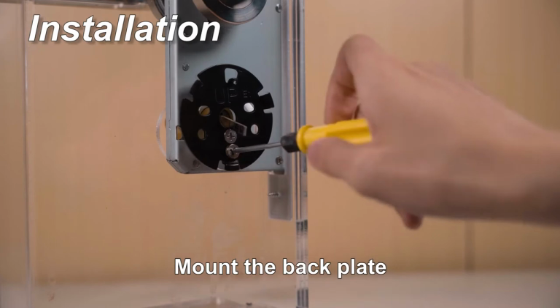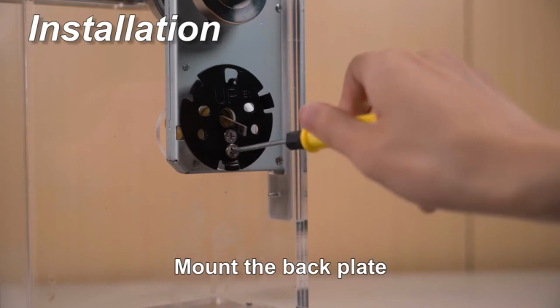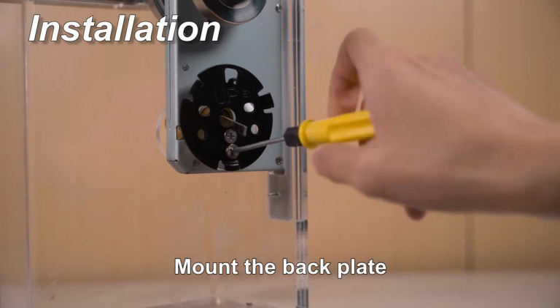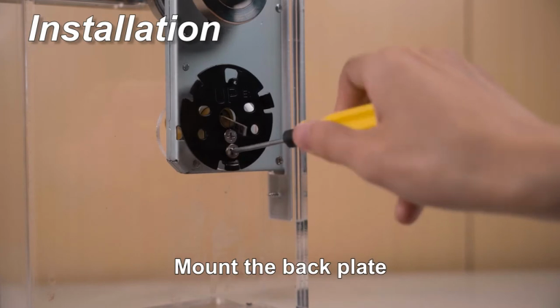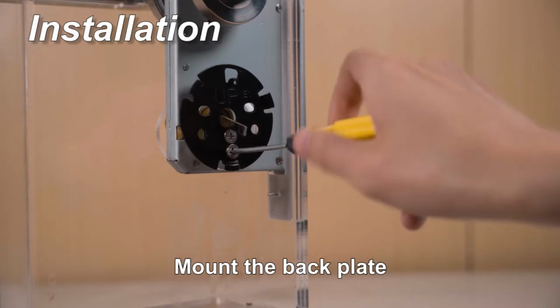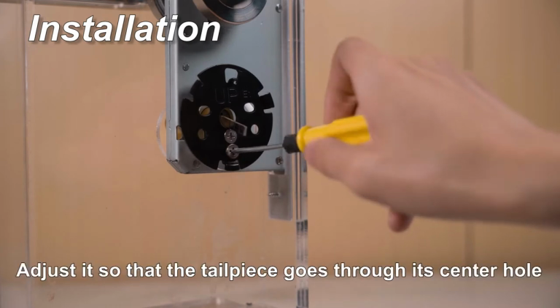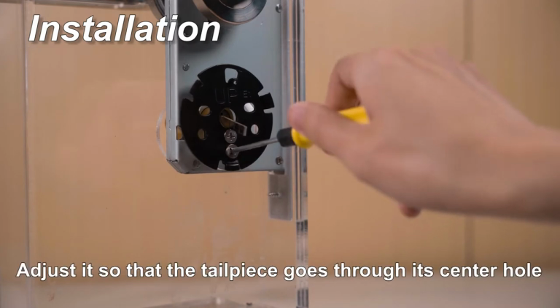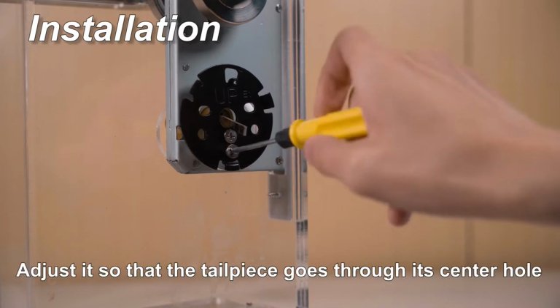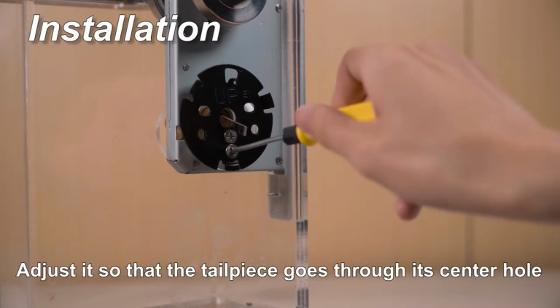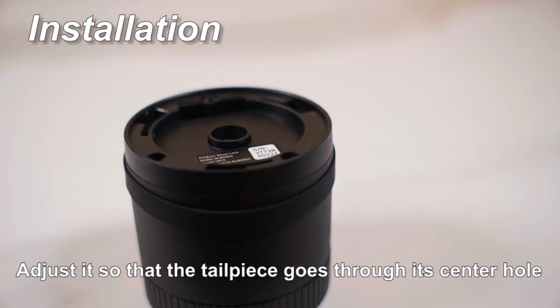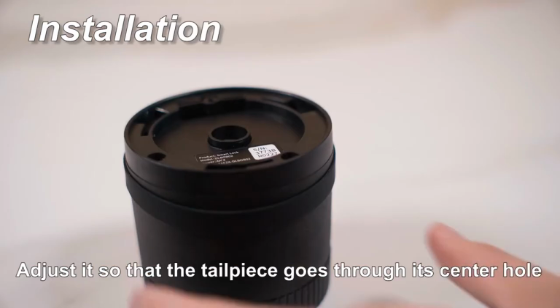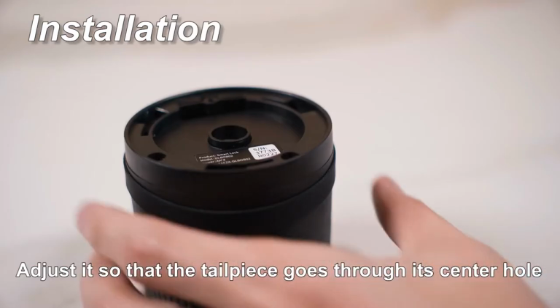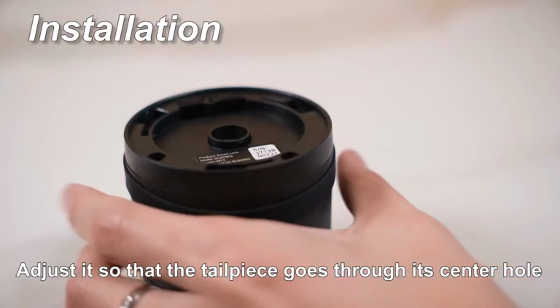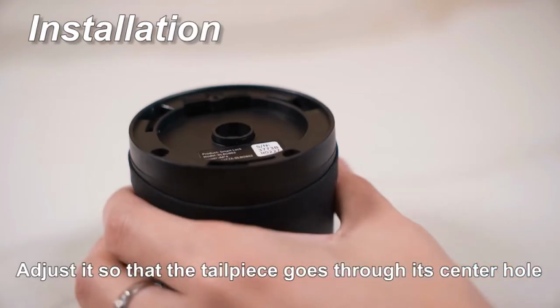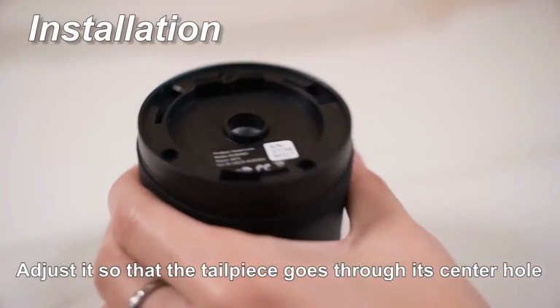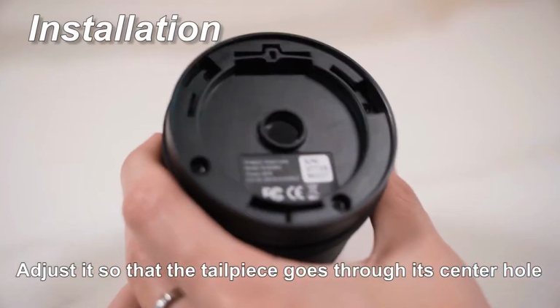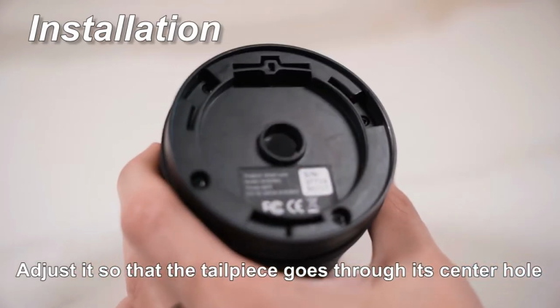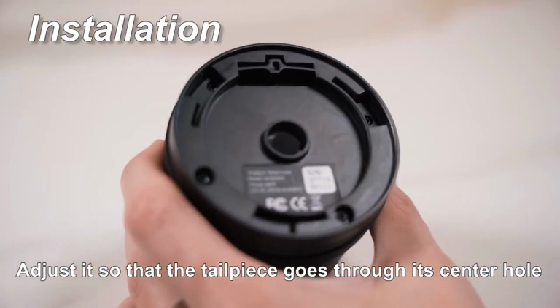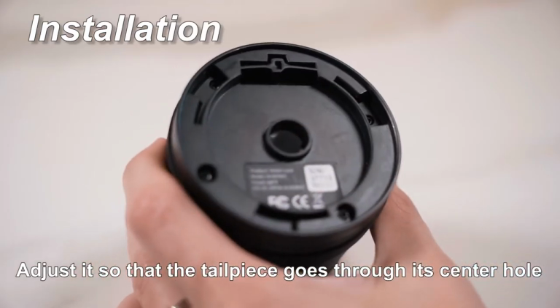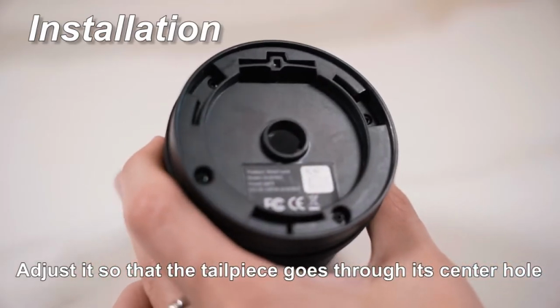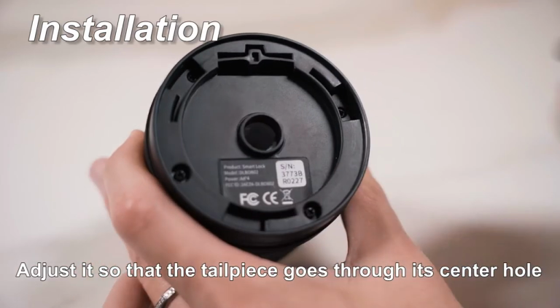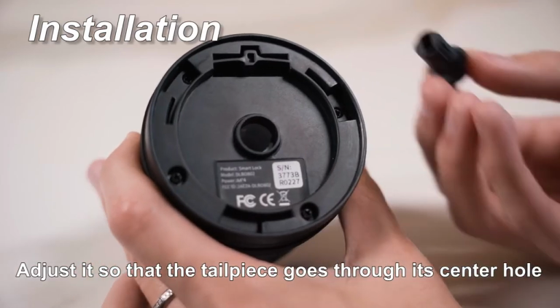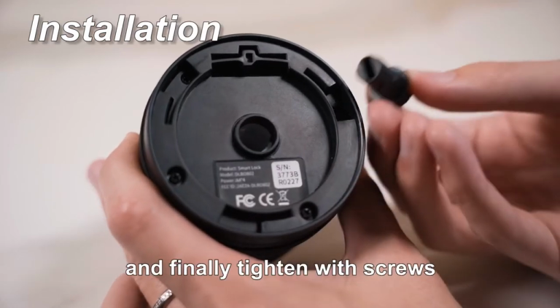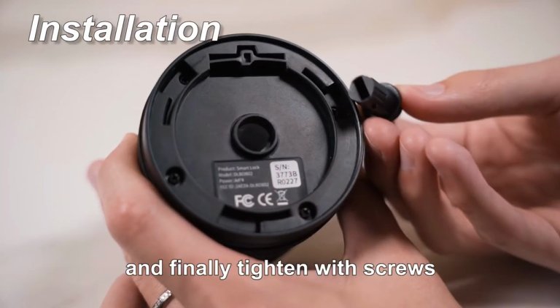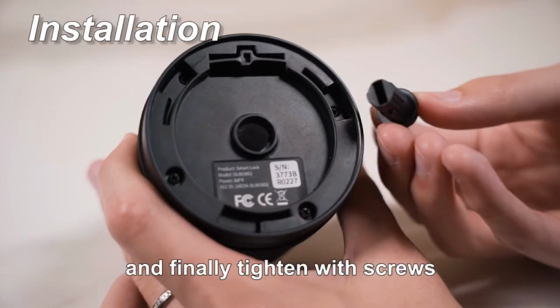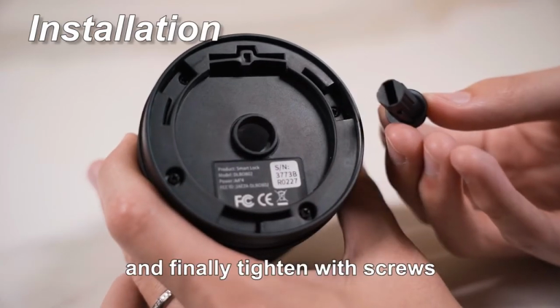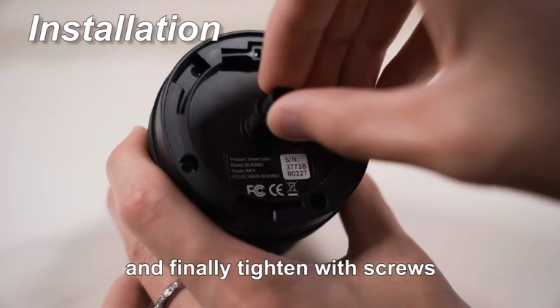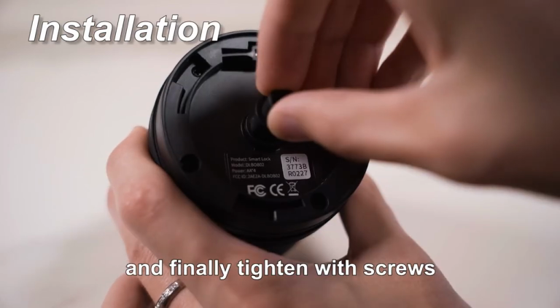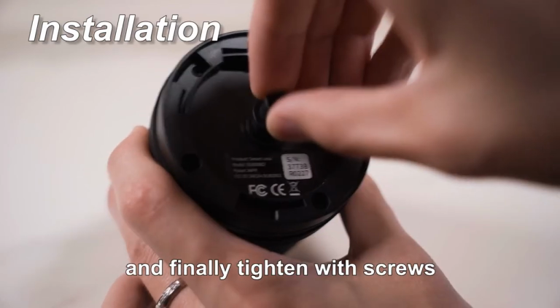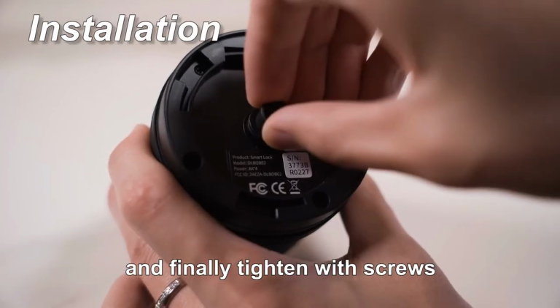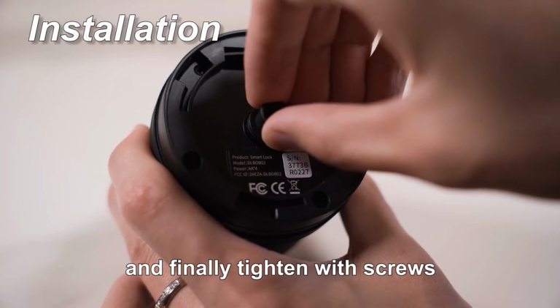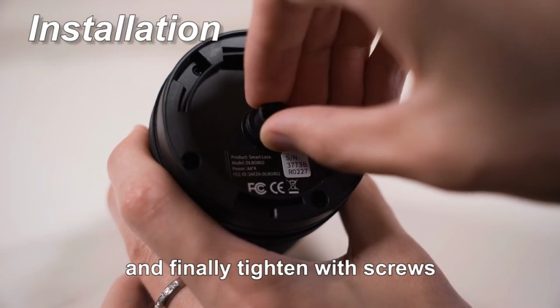Mount the back plate, adjust it so that the tailpiece goes through its center hole, and finally tighten the screws.